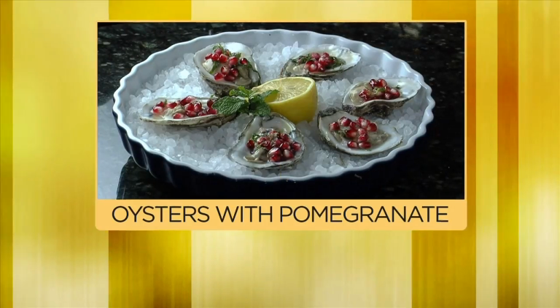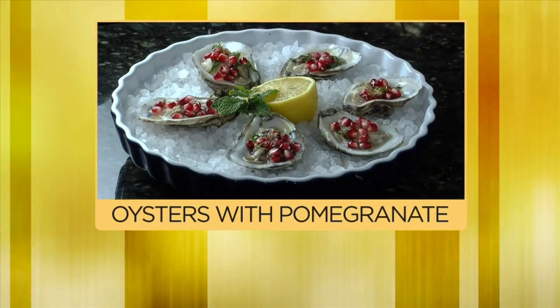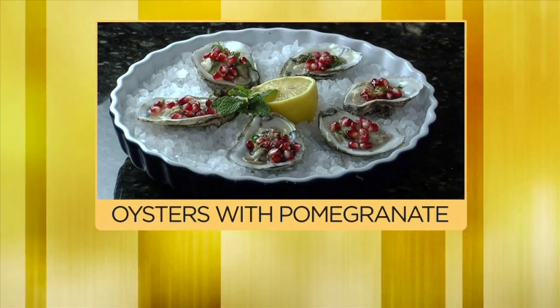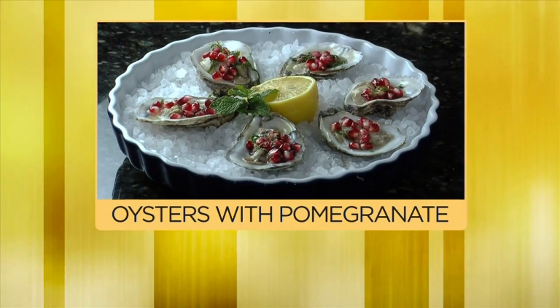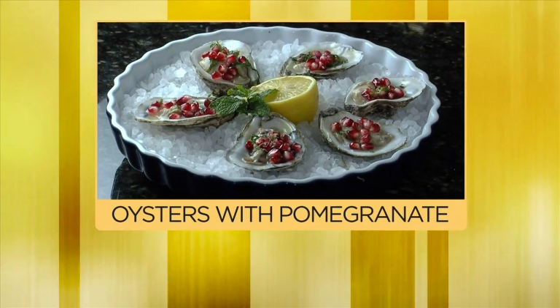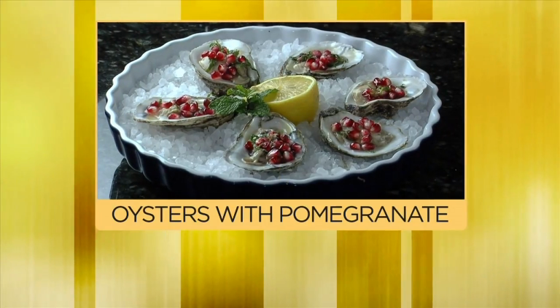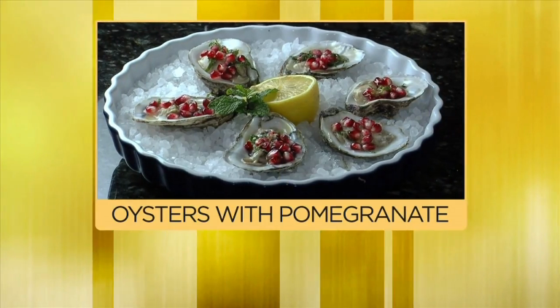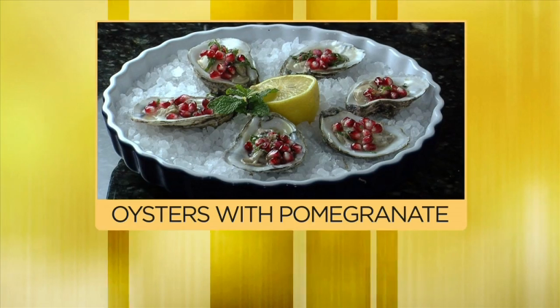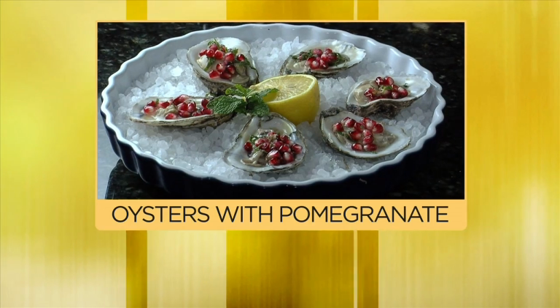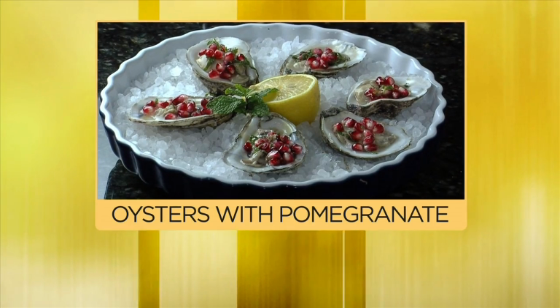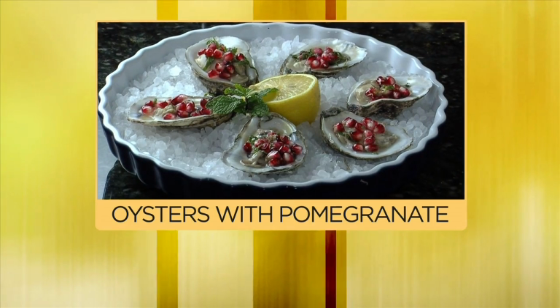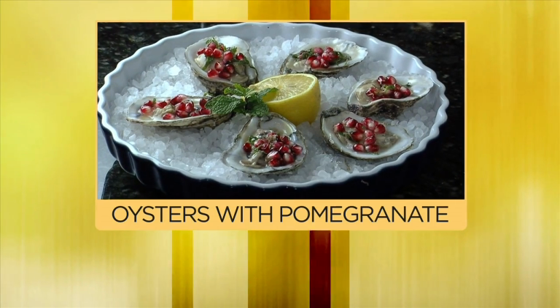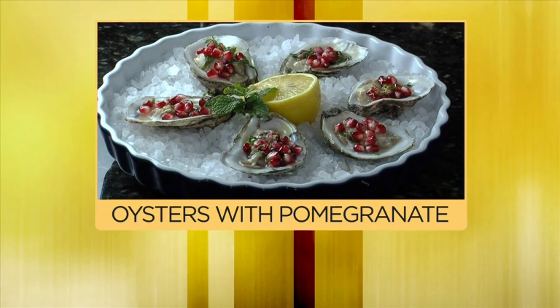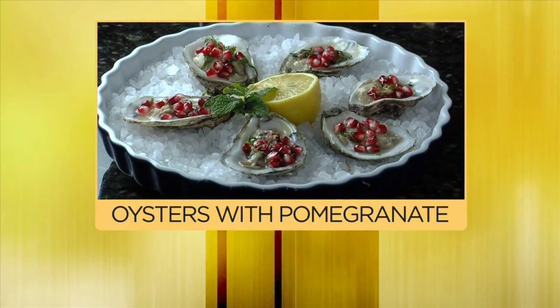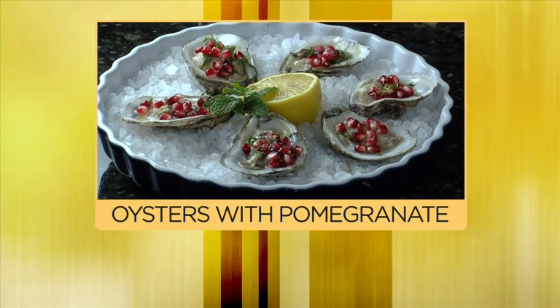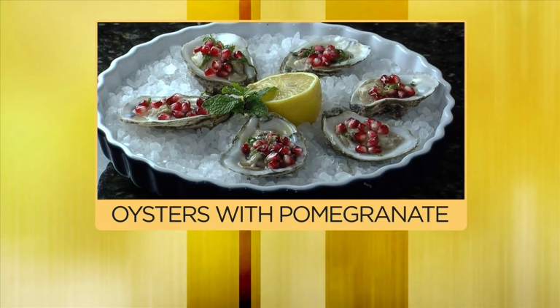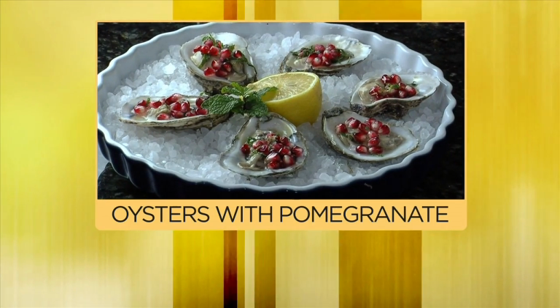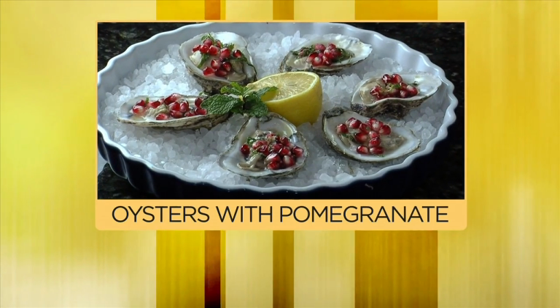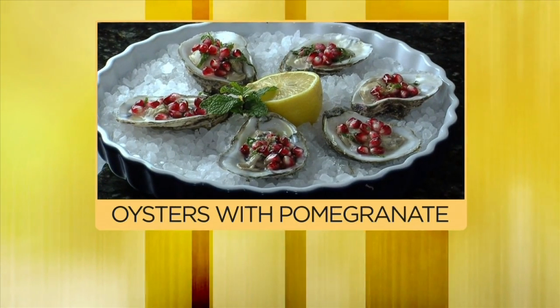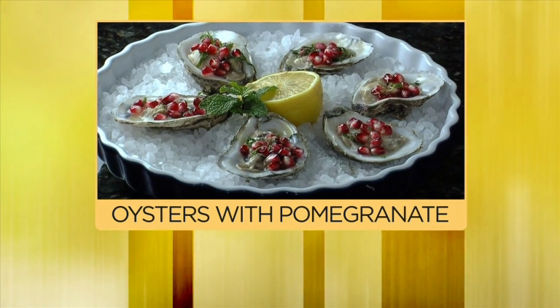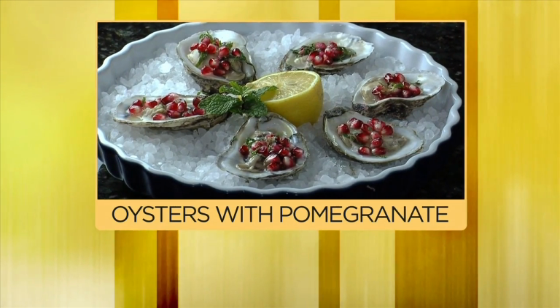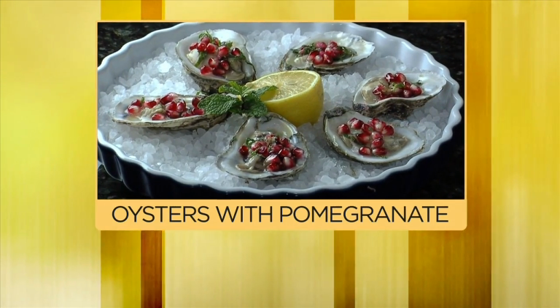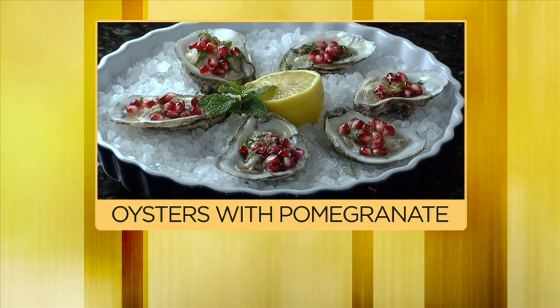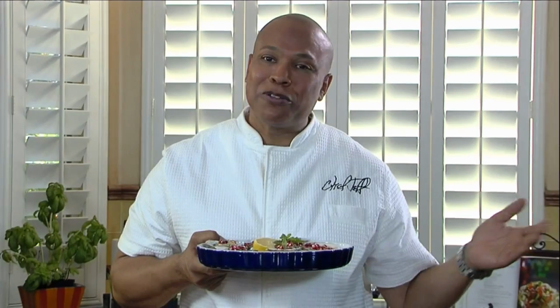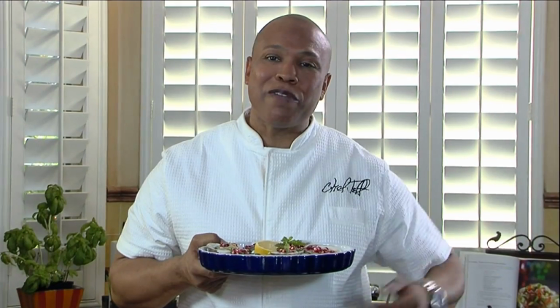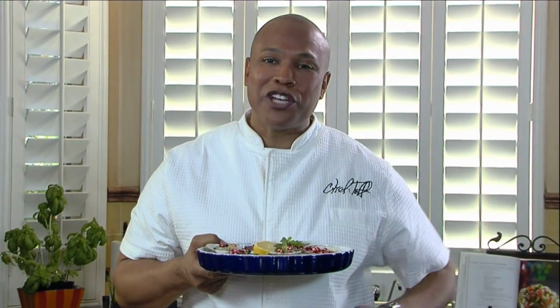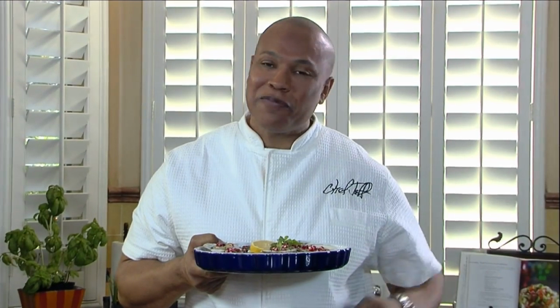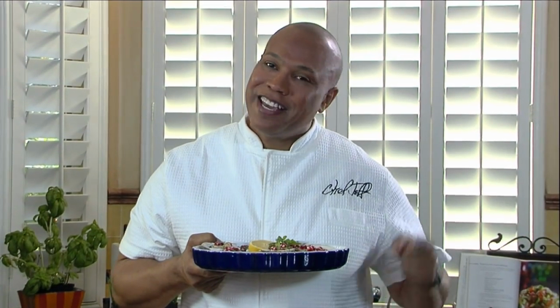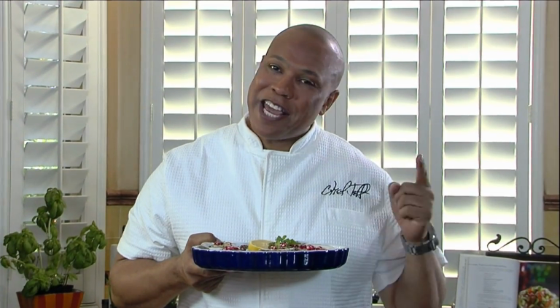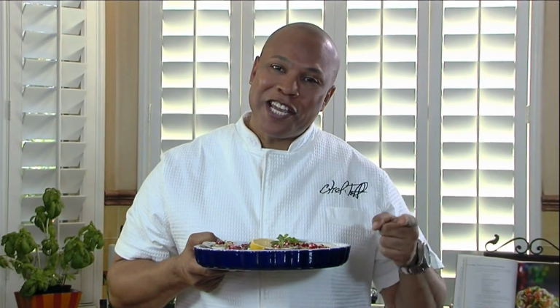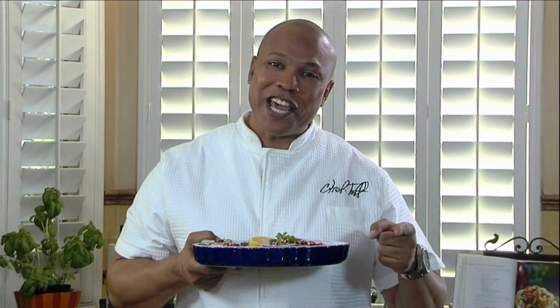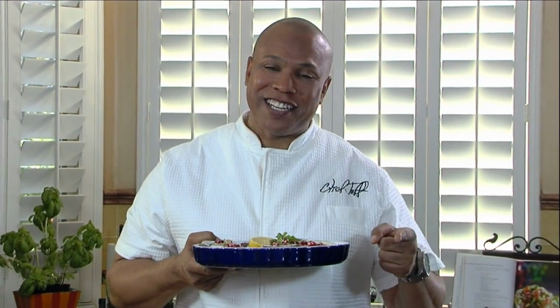Super easy, super simple to make. Very, very refreshing. I'm Chef Jeff in the kitchen.